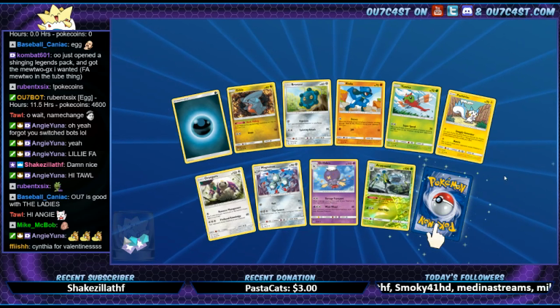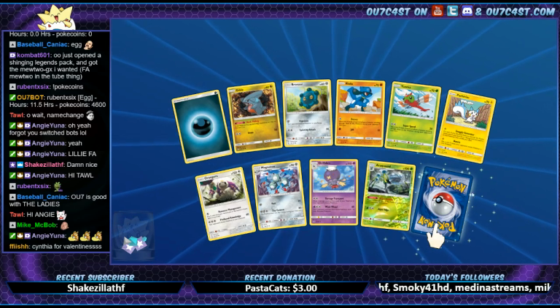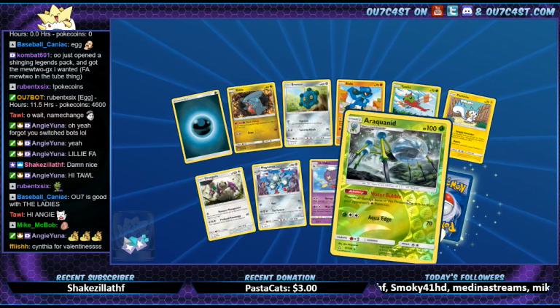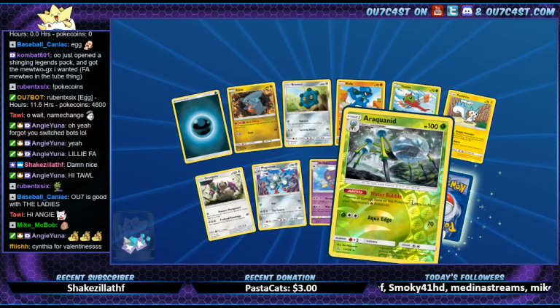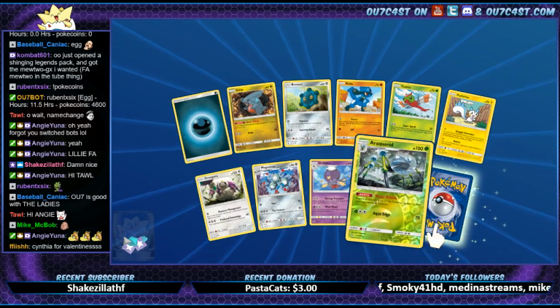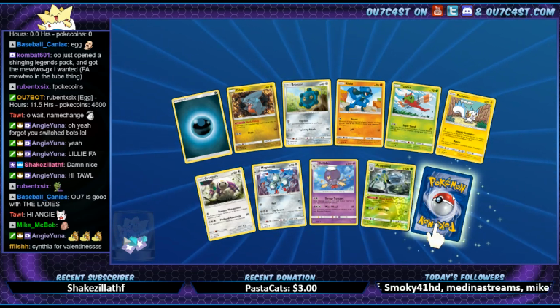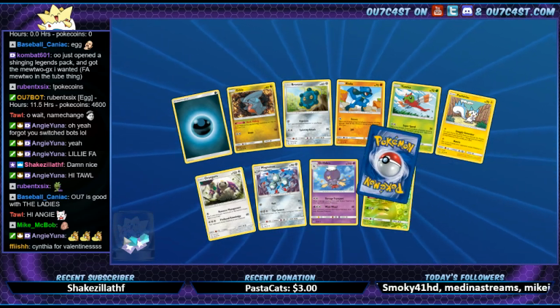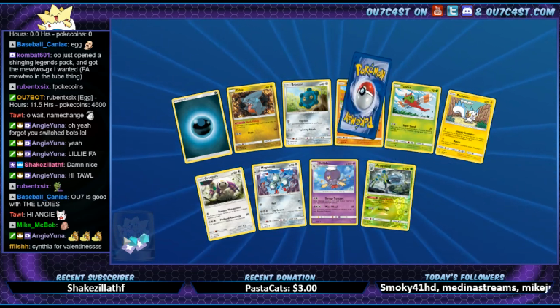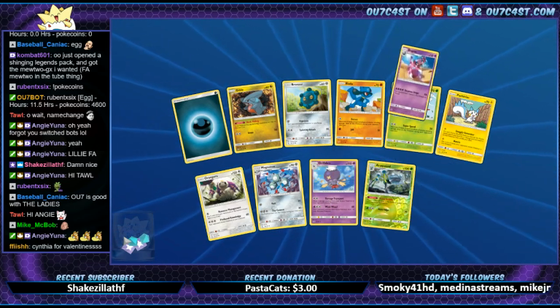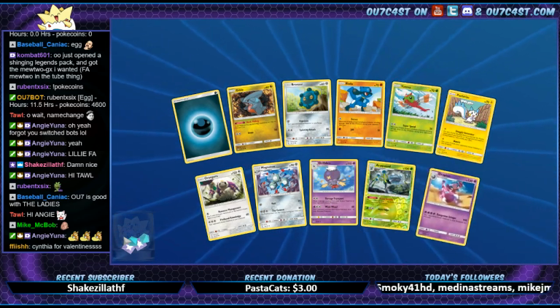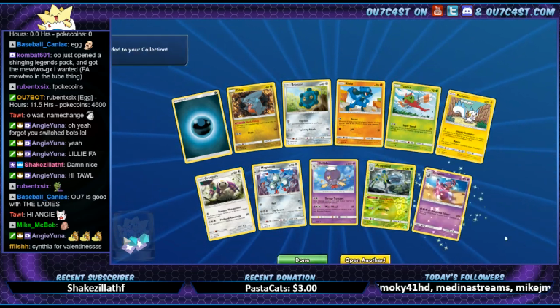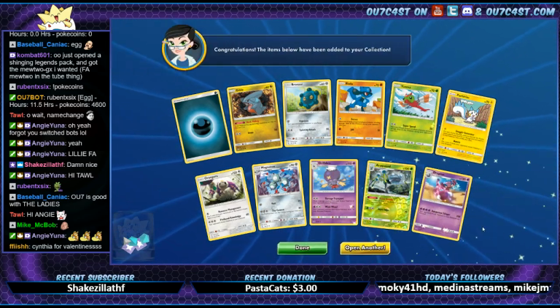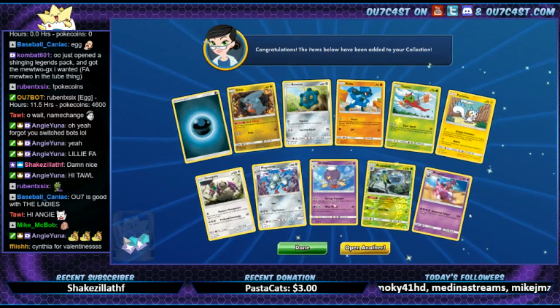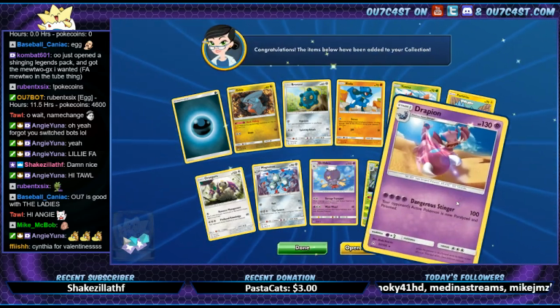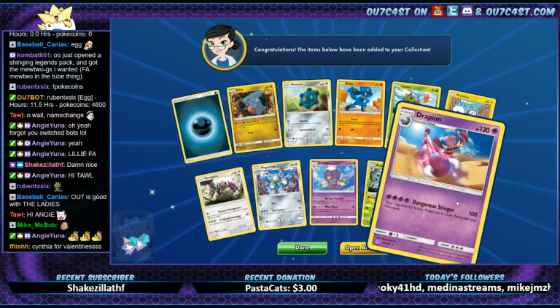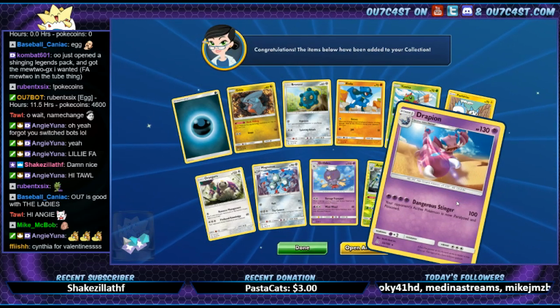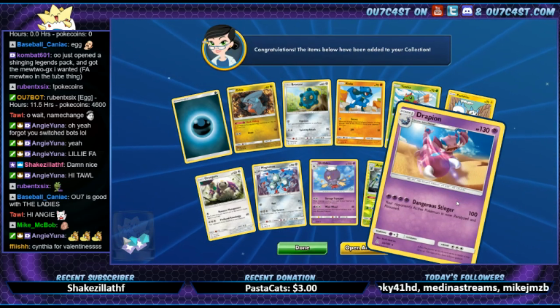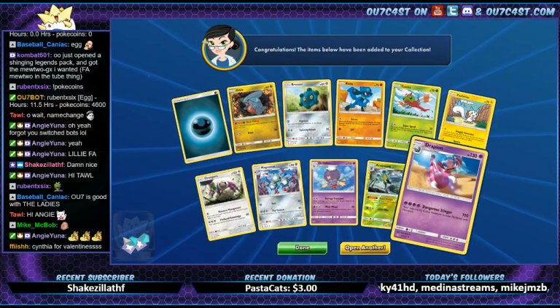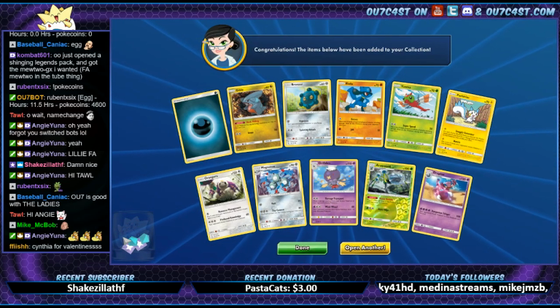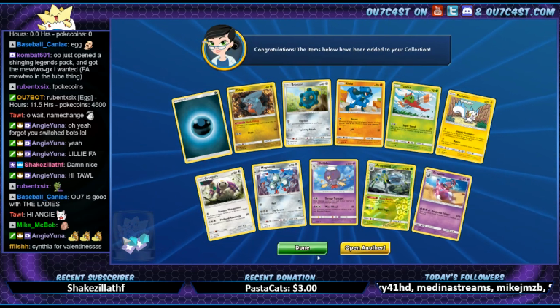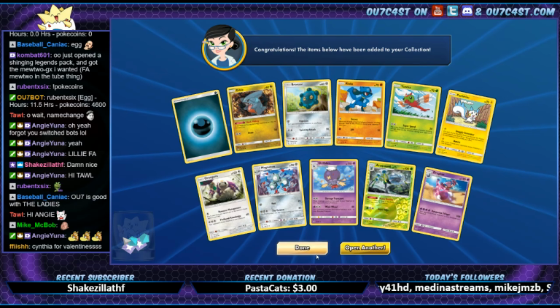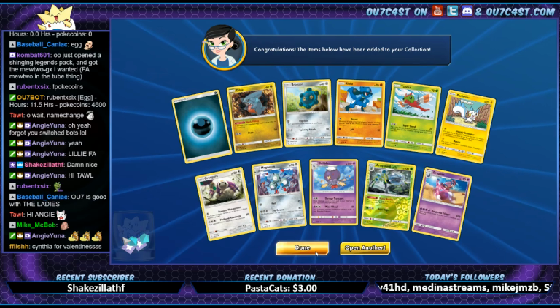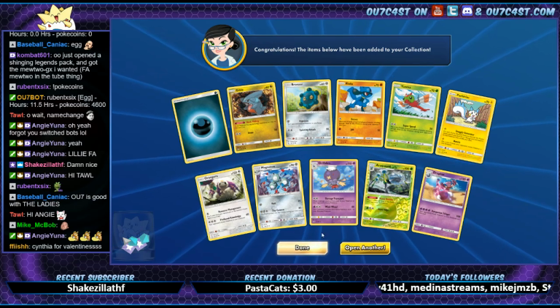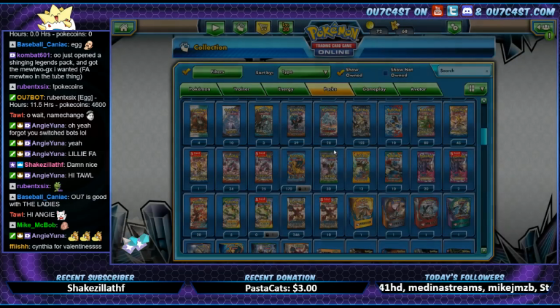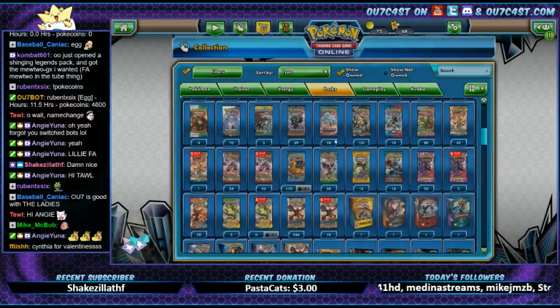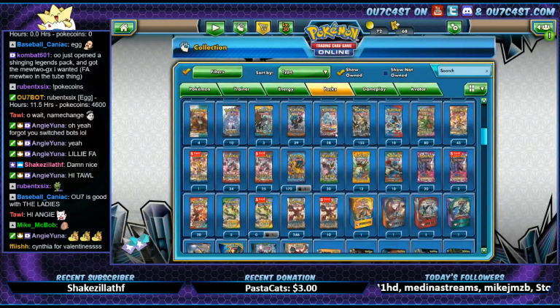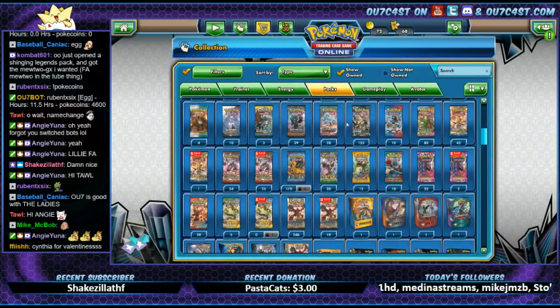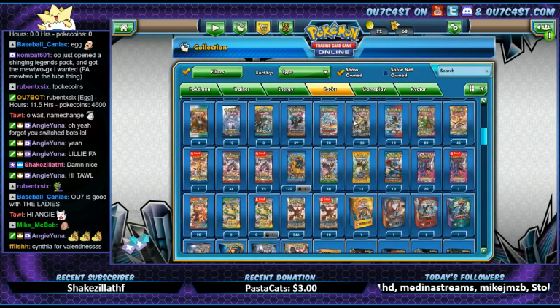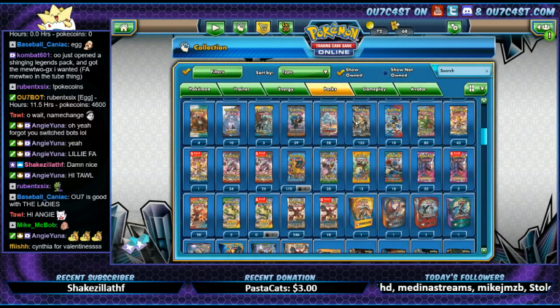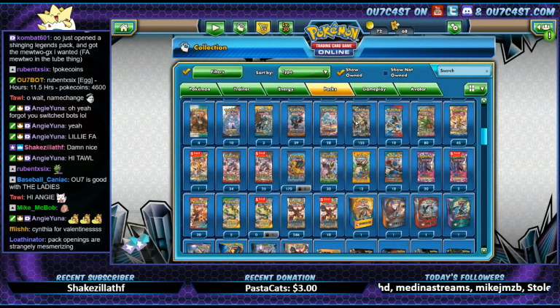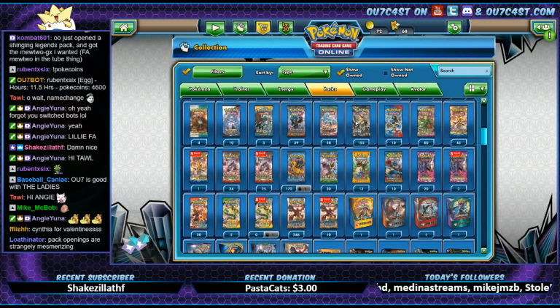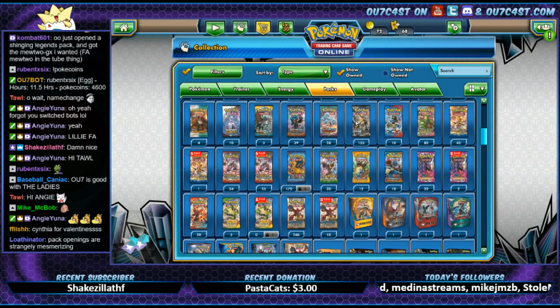Arachnid and Drapion. Alright, where are we at here? 155 — we've got 27 left.